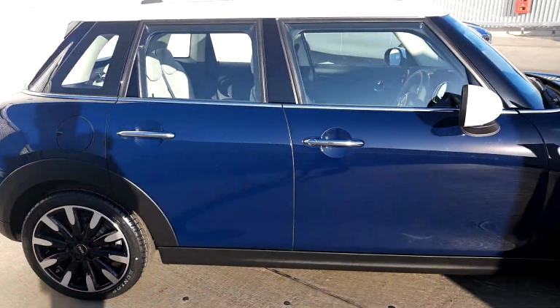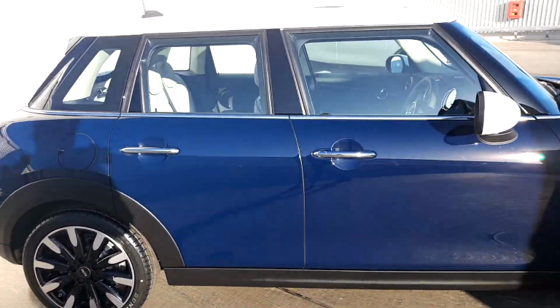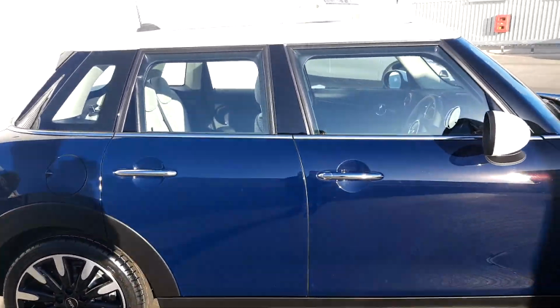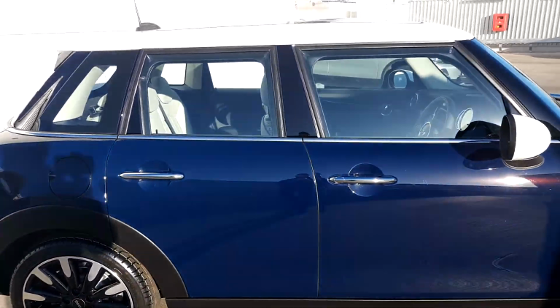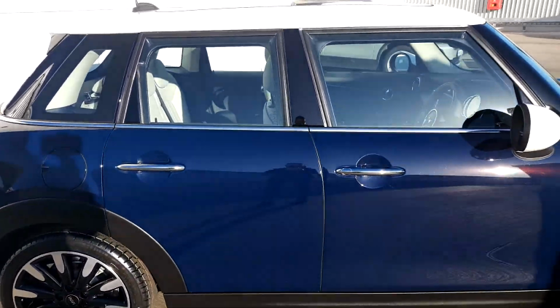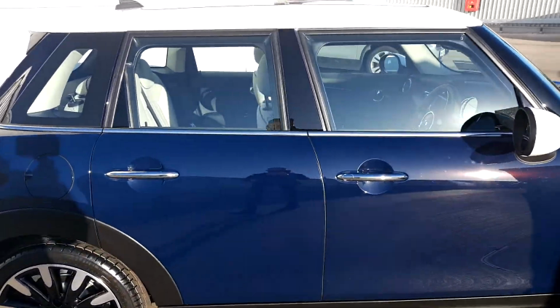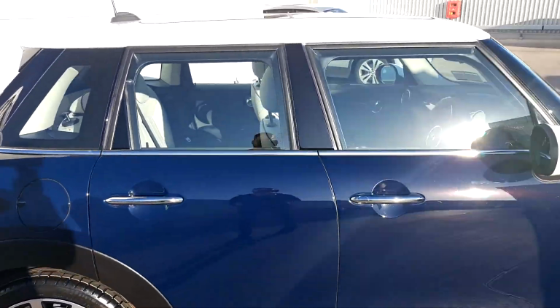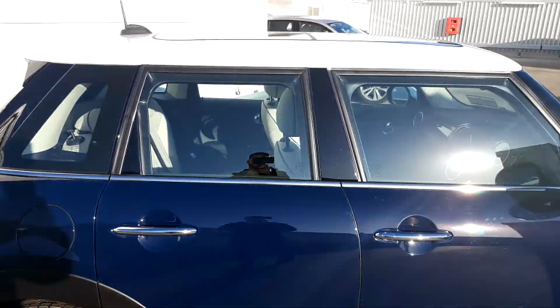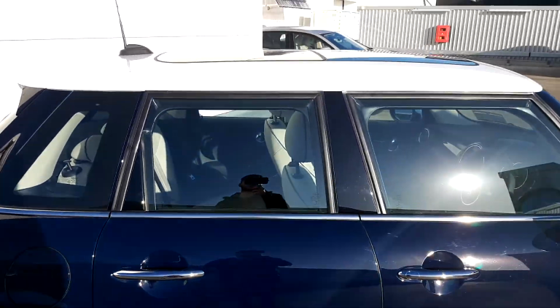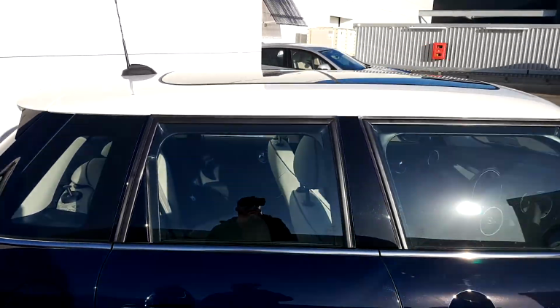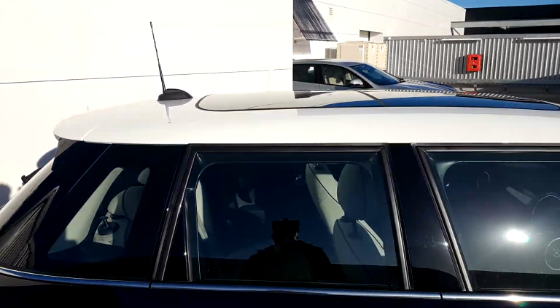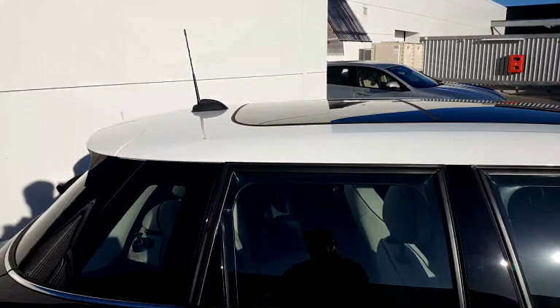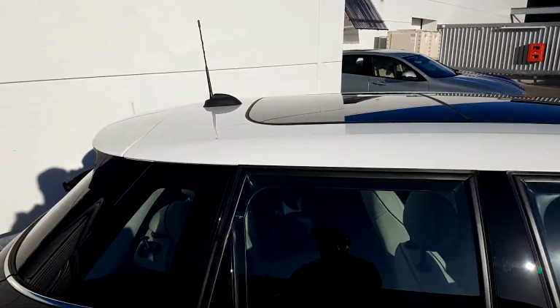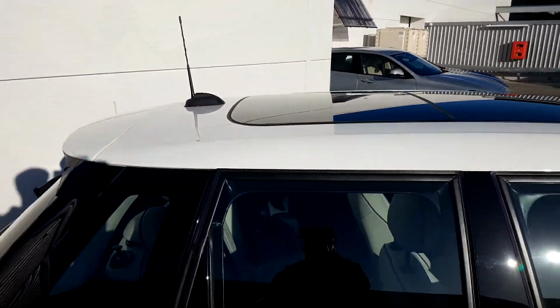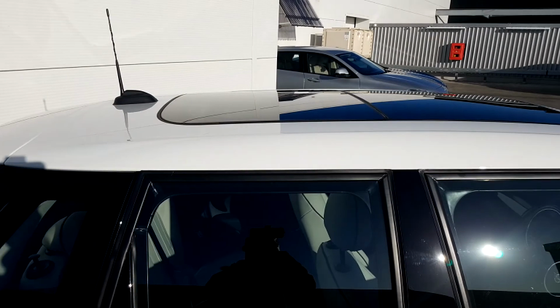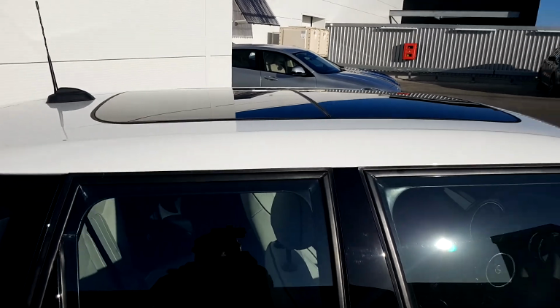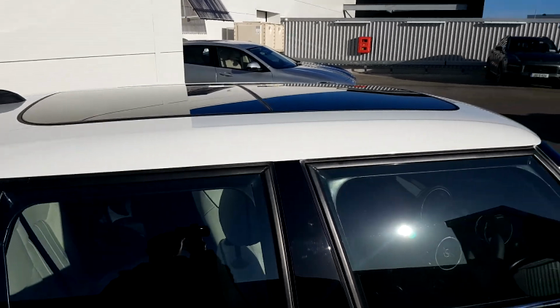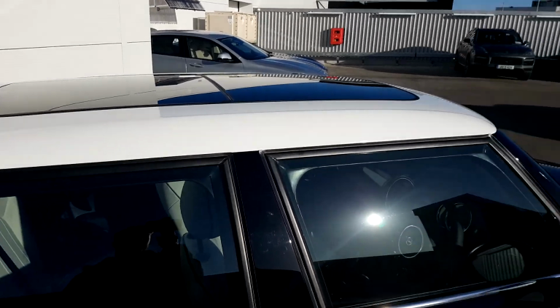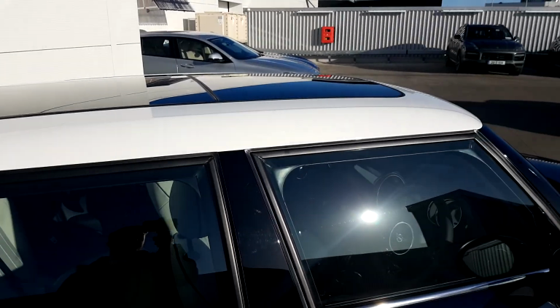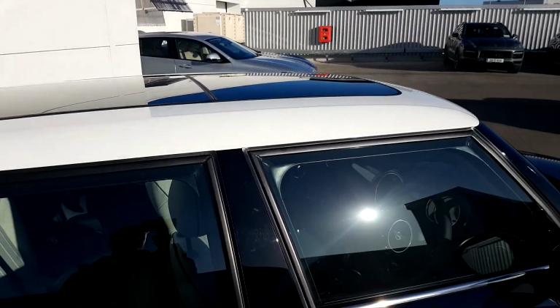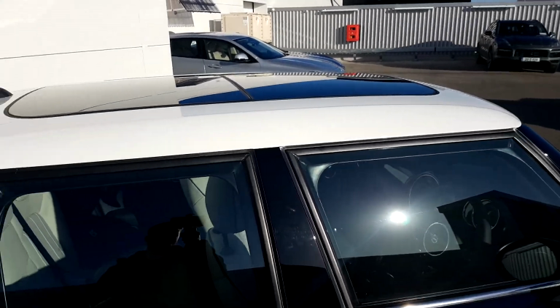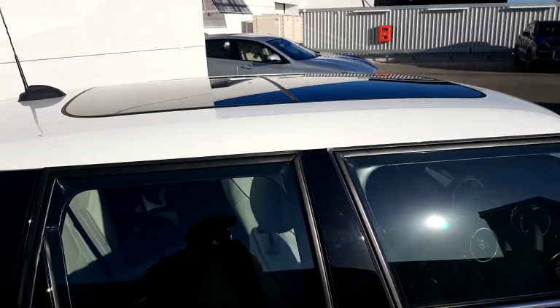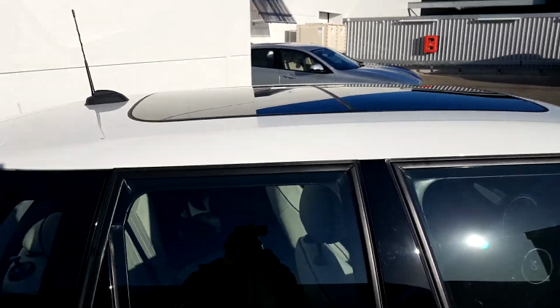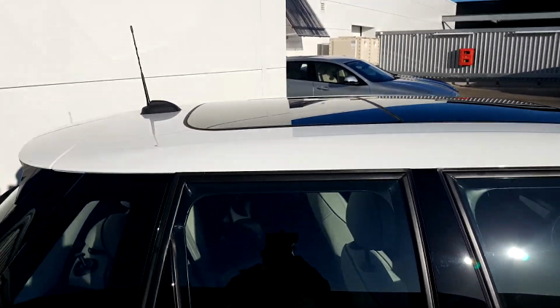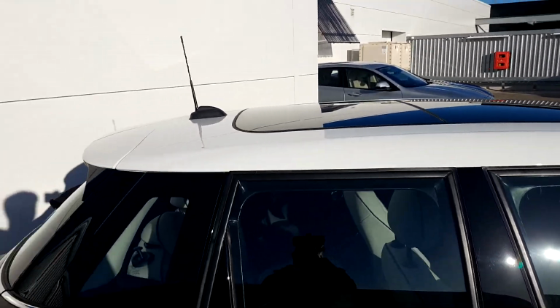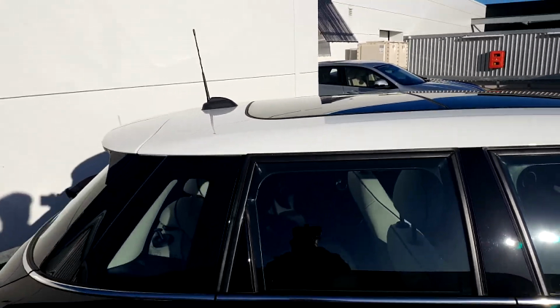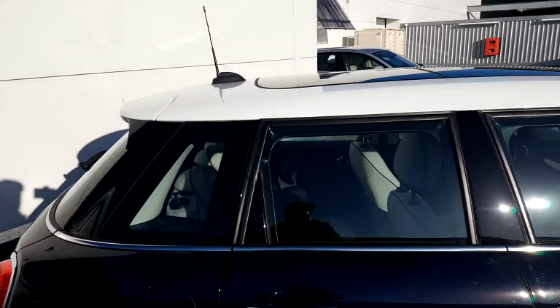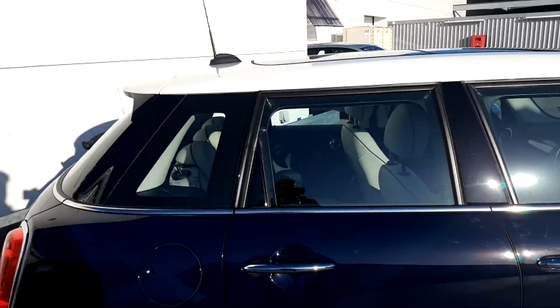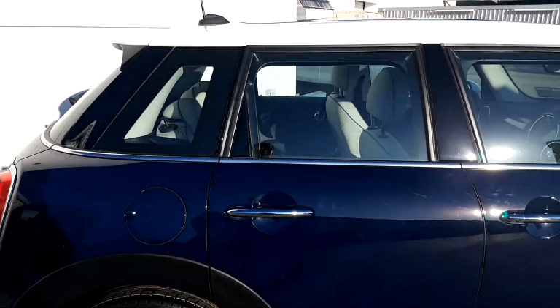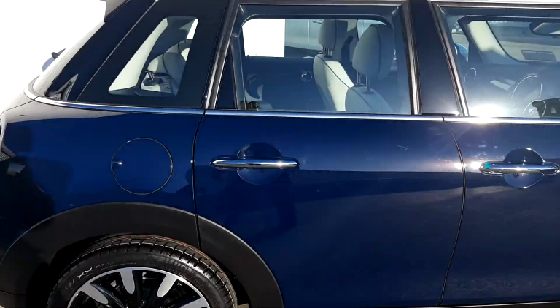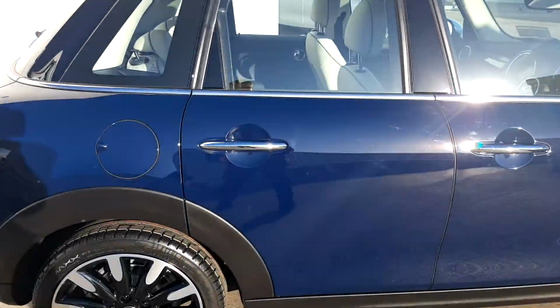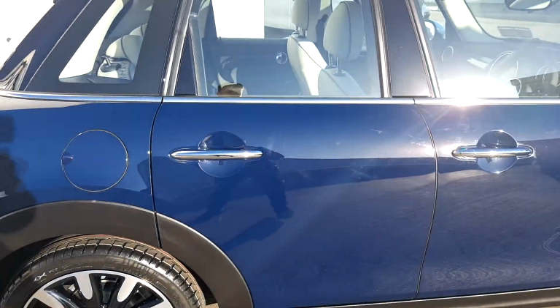The white roof and mirror caps go nicely with the alloy wheels and add a bit more contrast. As you can see on the roof, we can also get a lot of natural sunlight in the car with our sunroof.